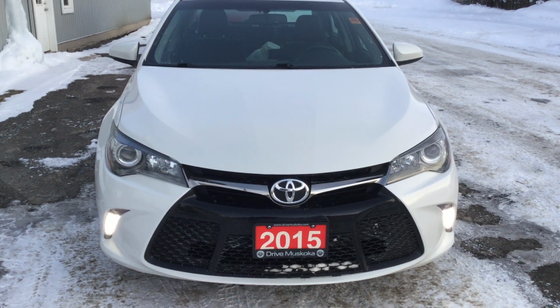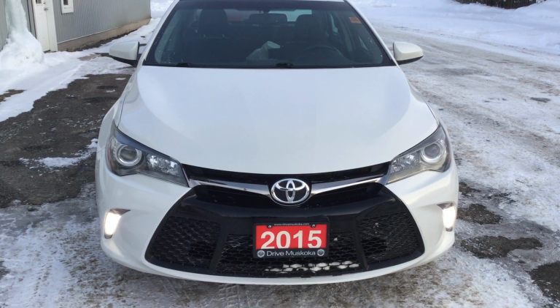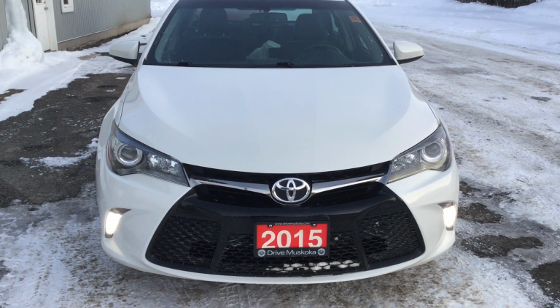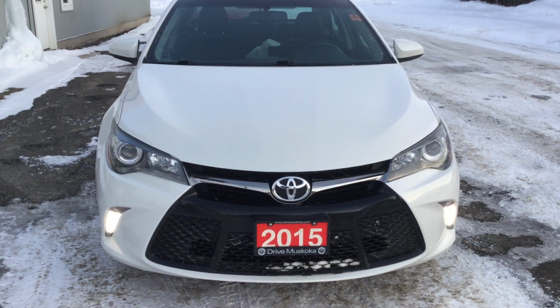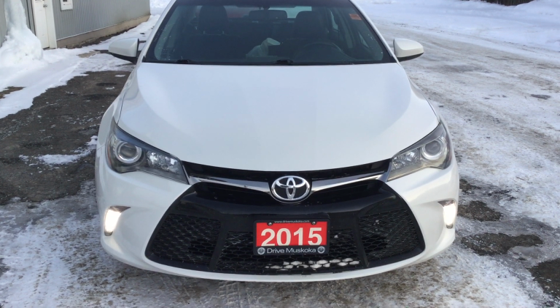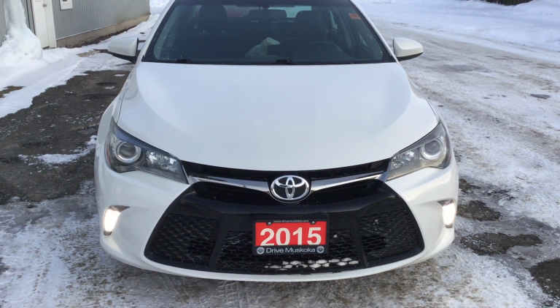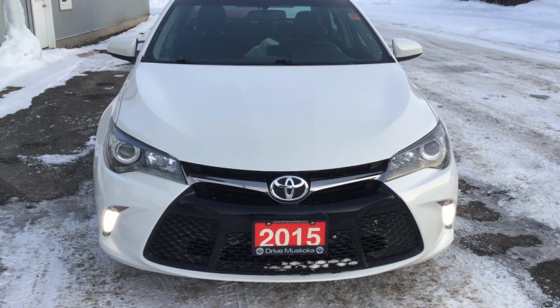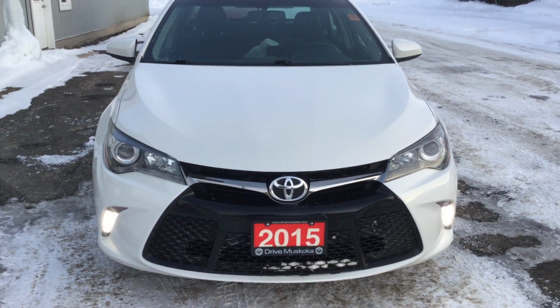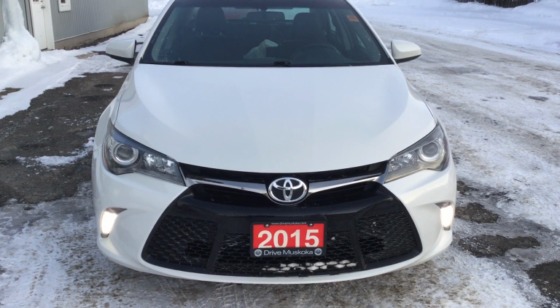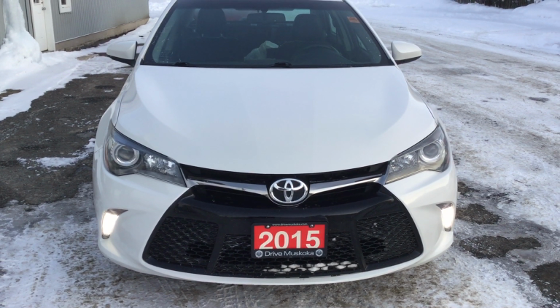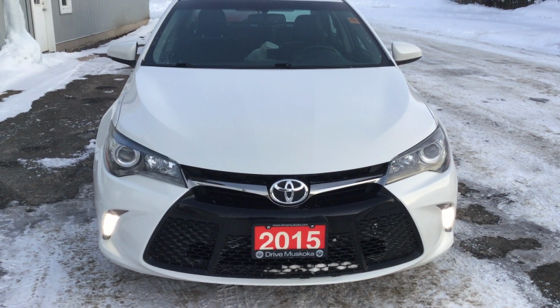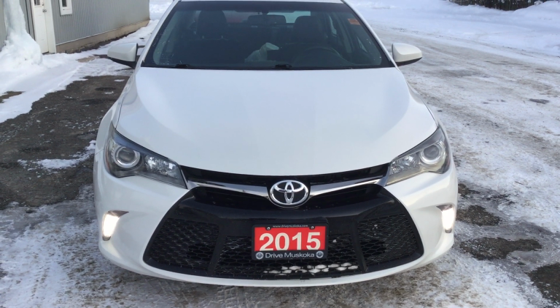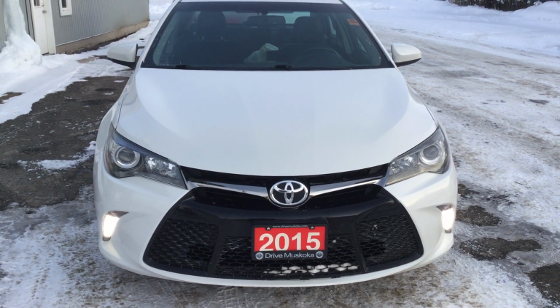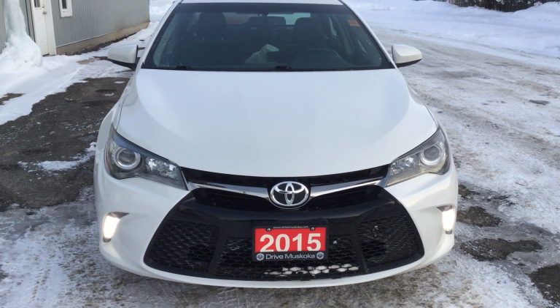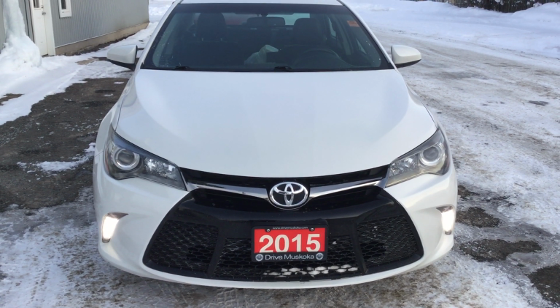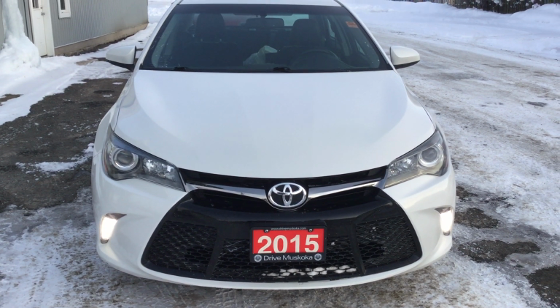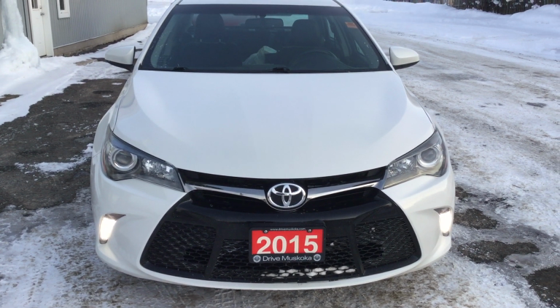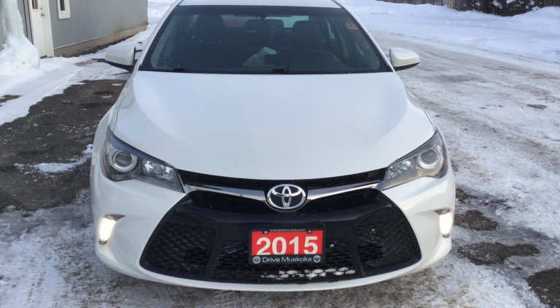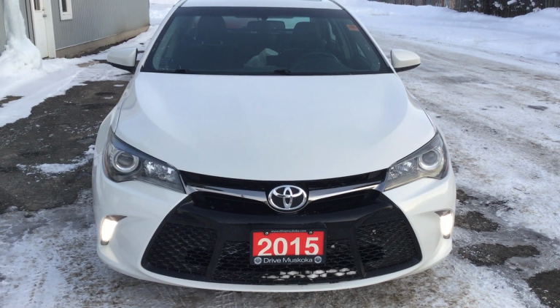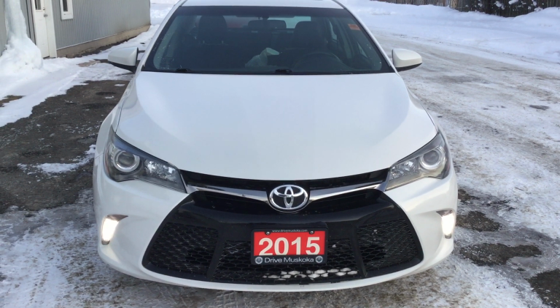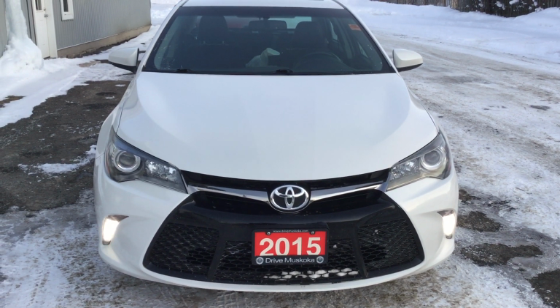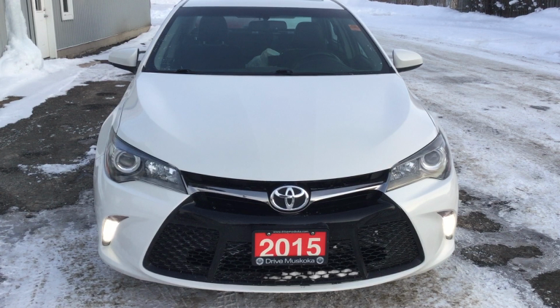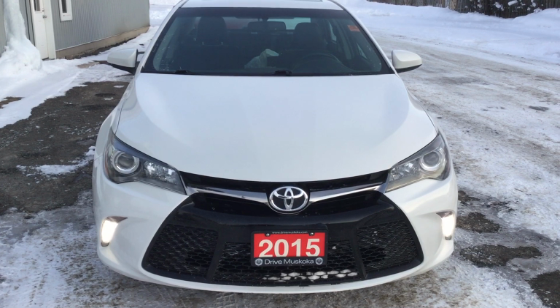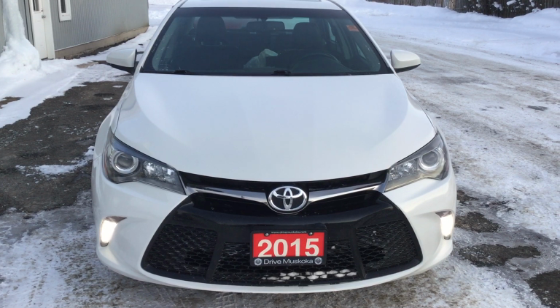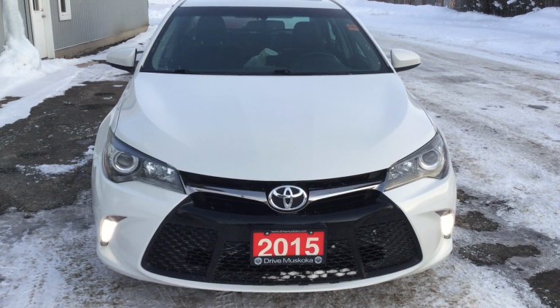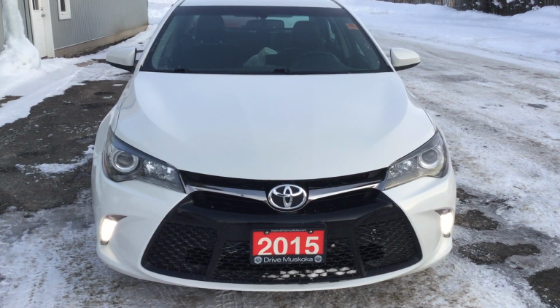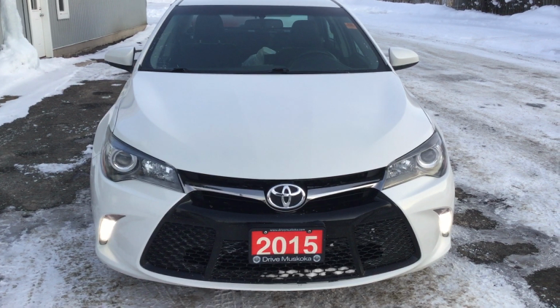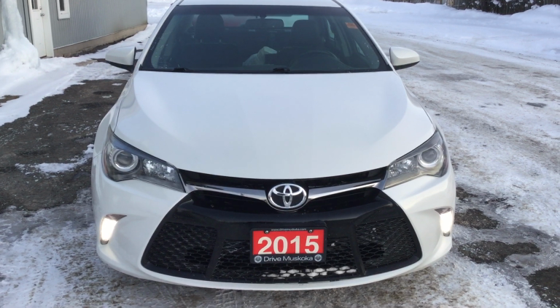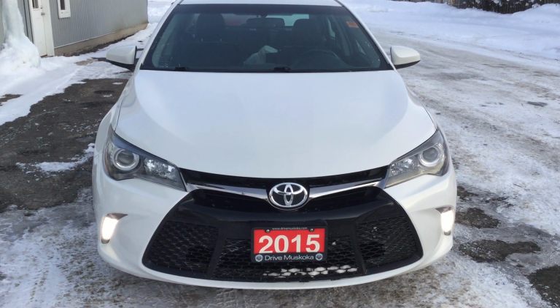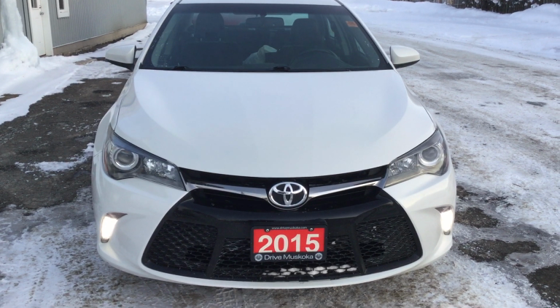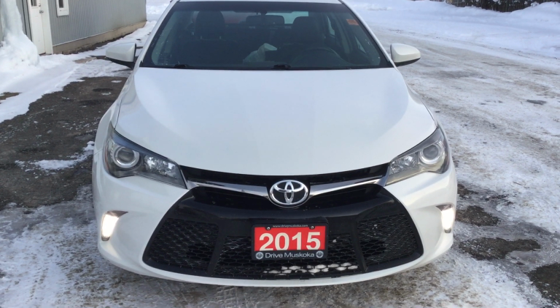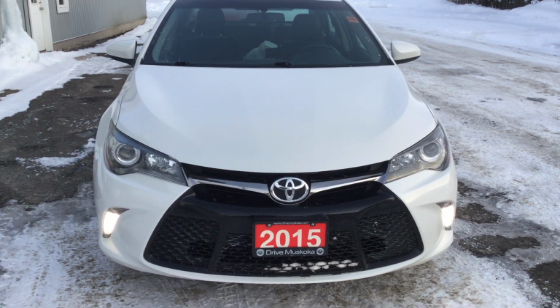Hey Gary, it's Steve at DriveCredit Canada. Just wanted to send you a quick video on the 2015 Toyota Camry.